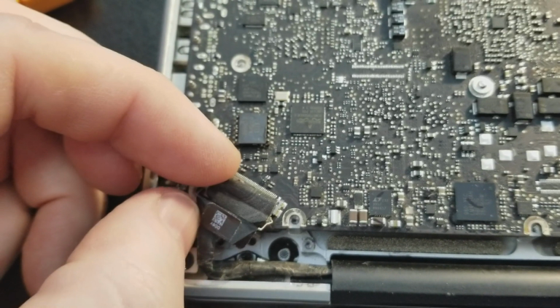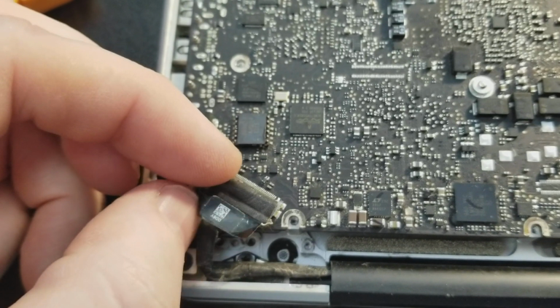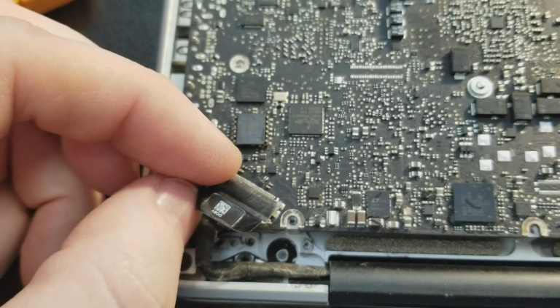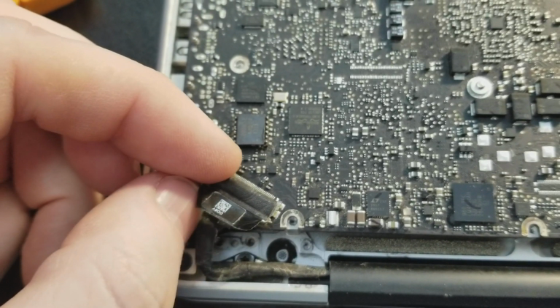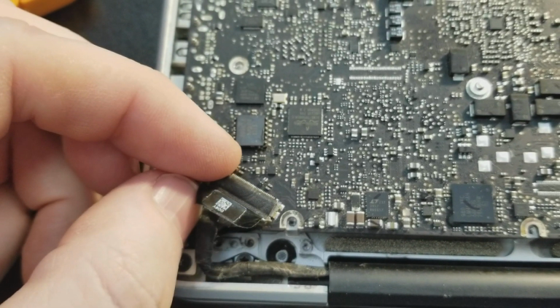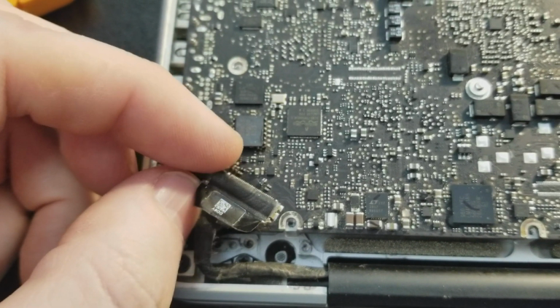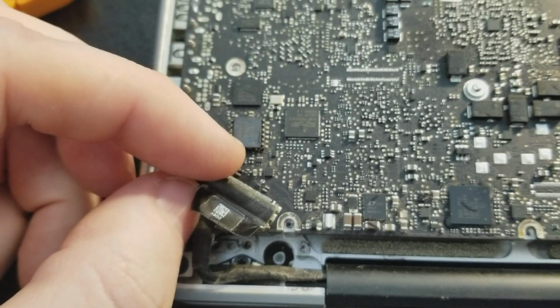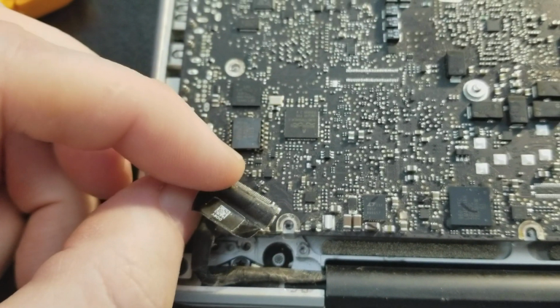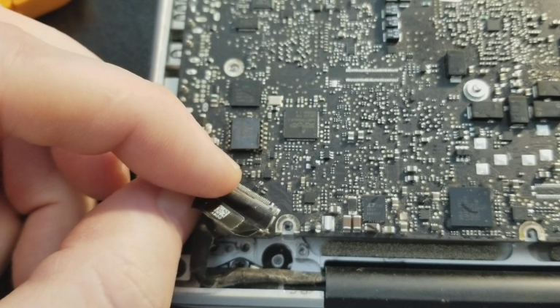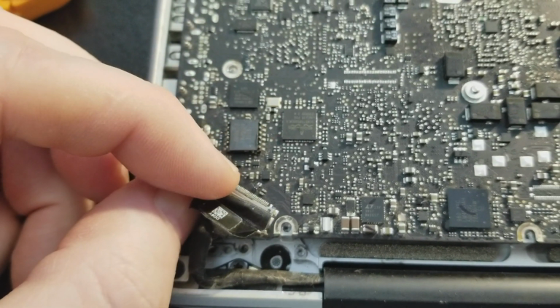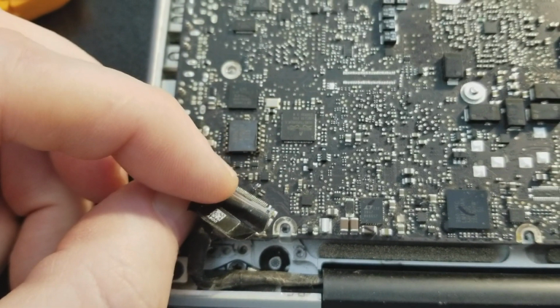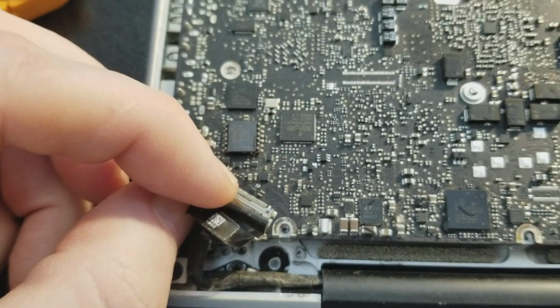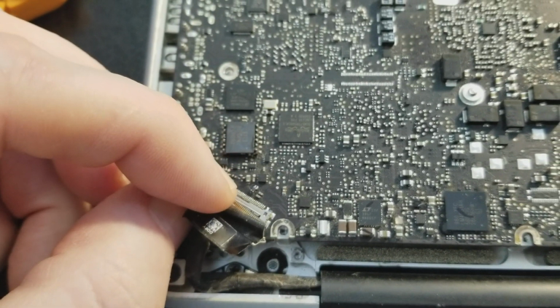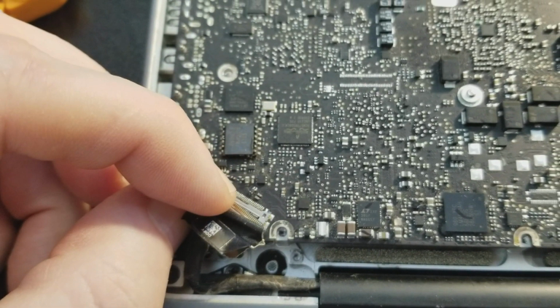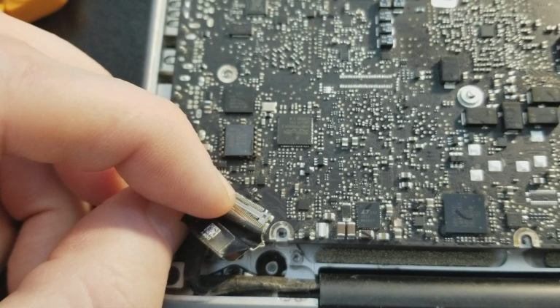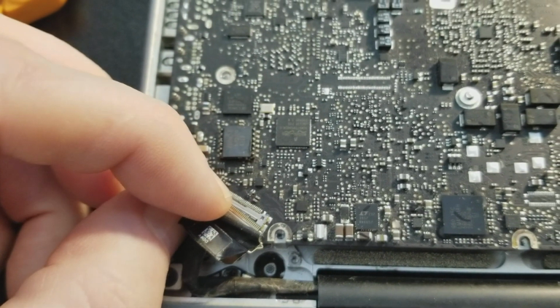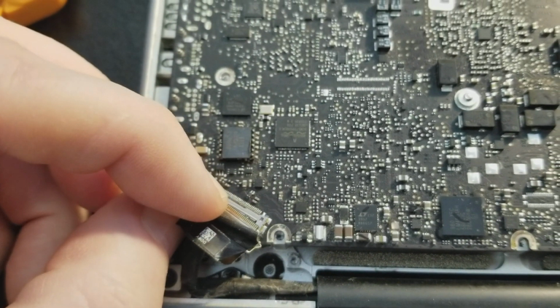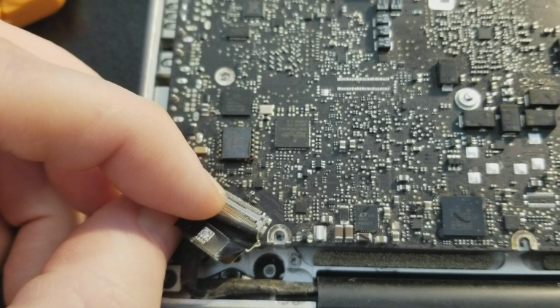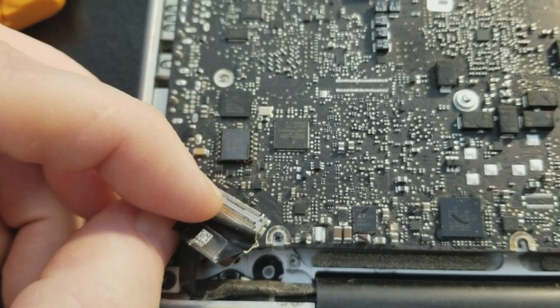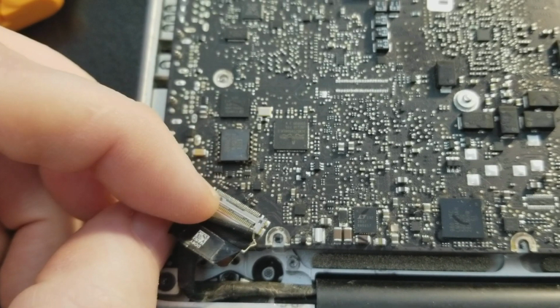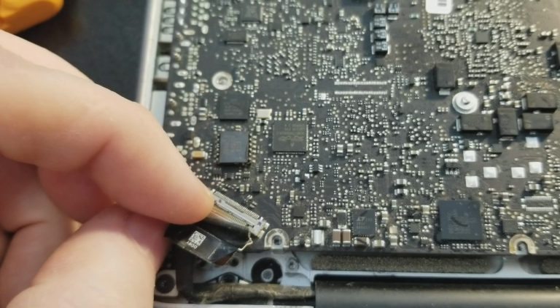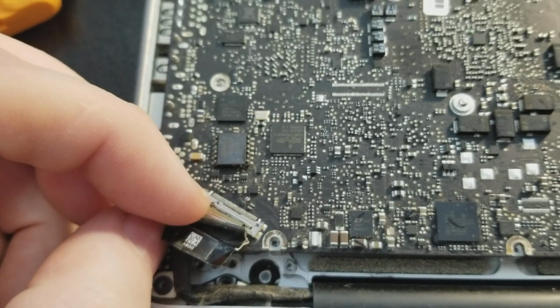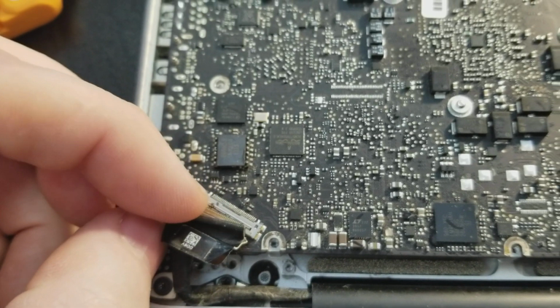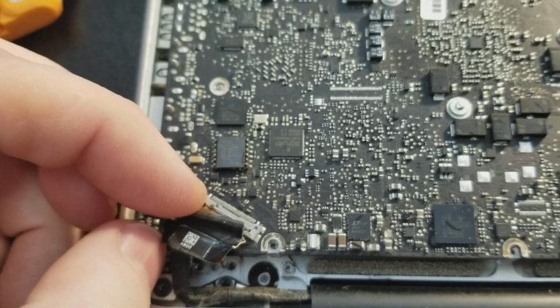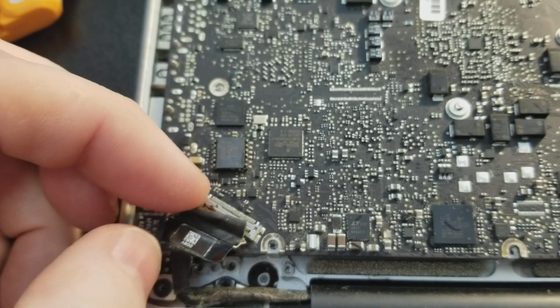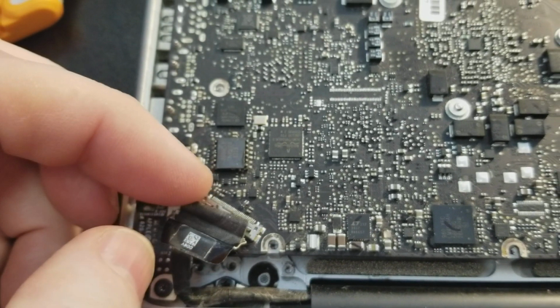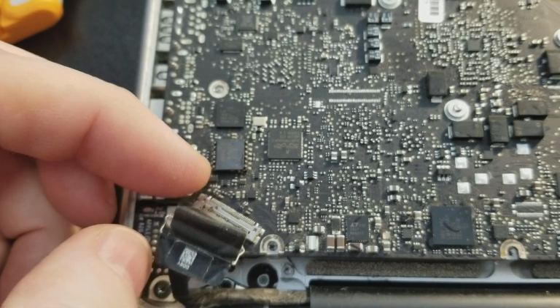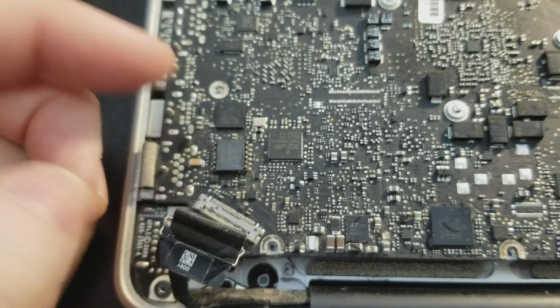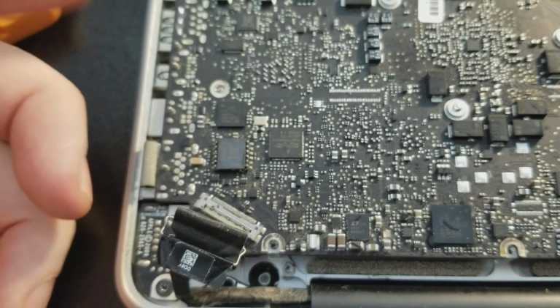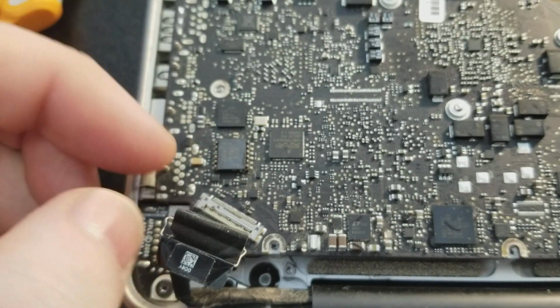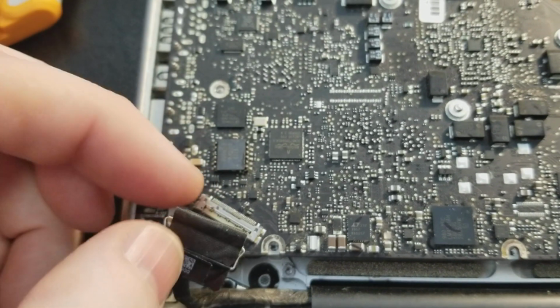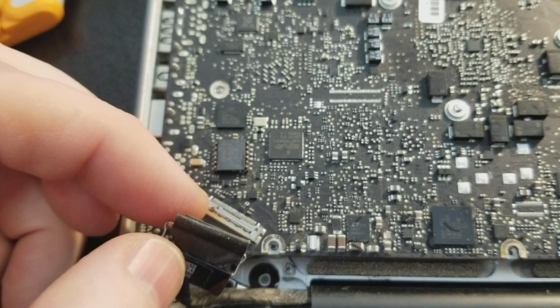The computer shut off exactly the way it always did, just going to a black screen. So I left it off, tested it, and the computer works fine. I put it through the paces — no issues.